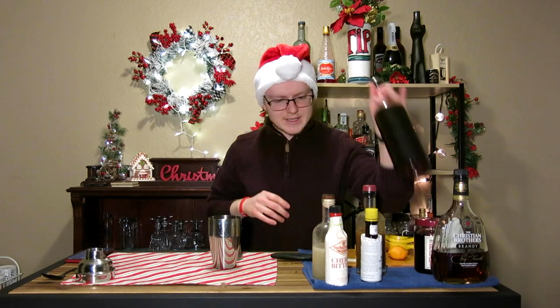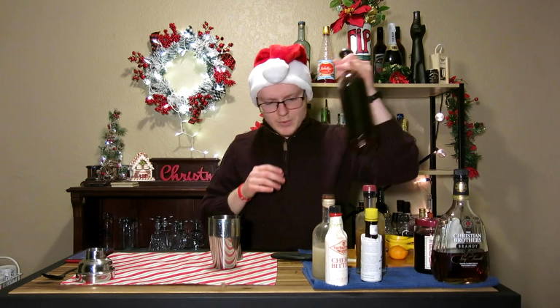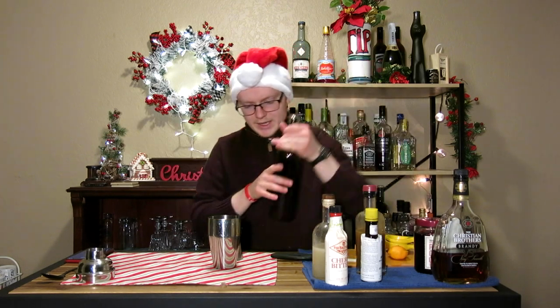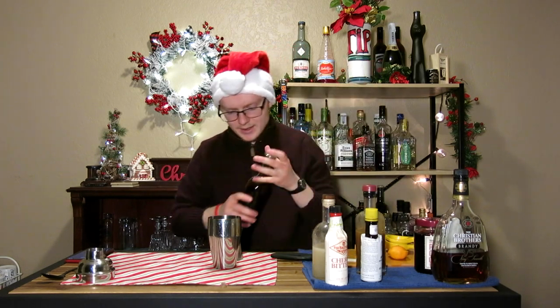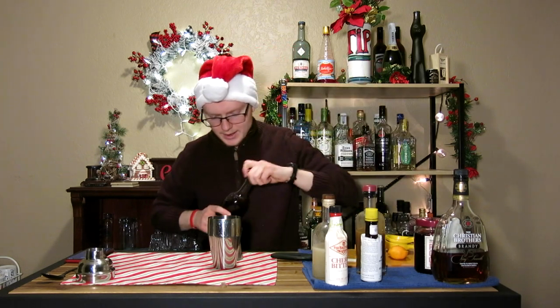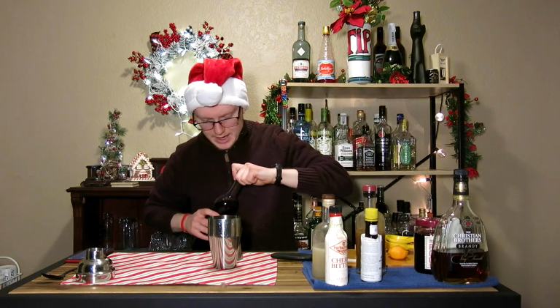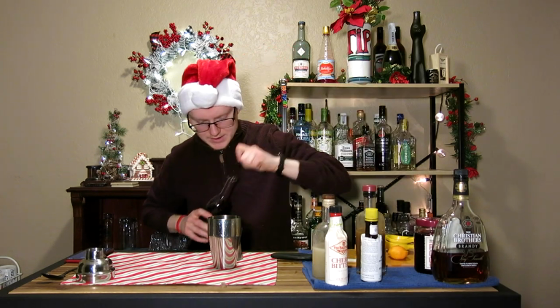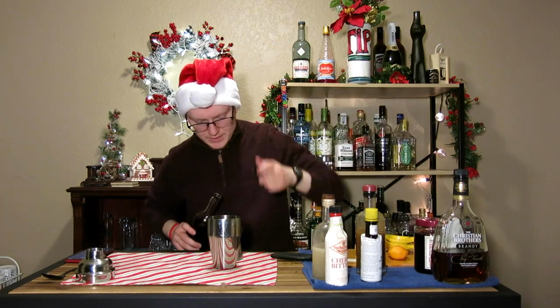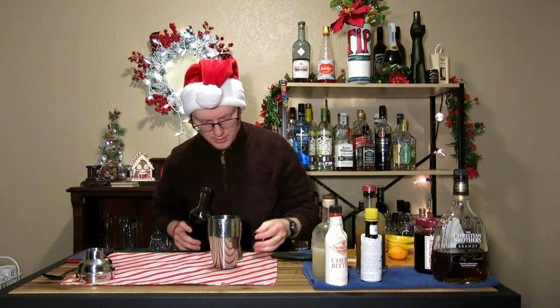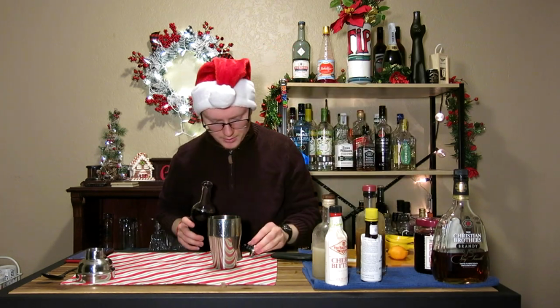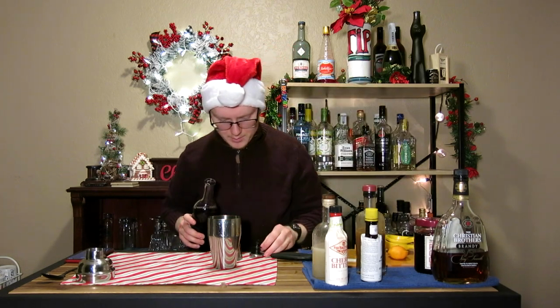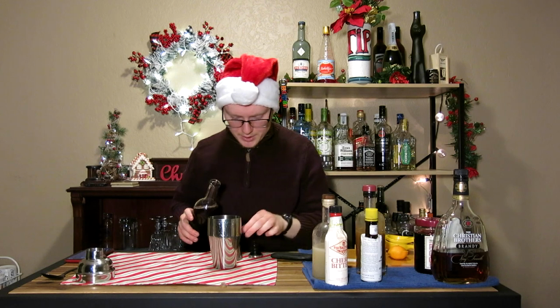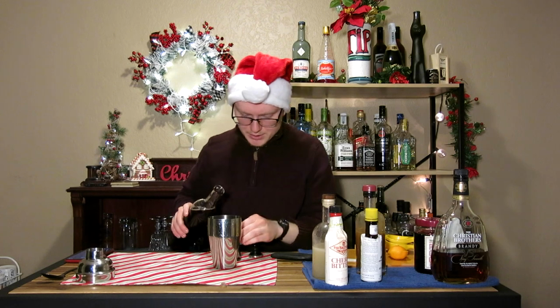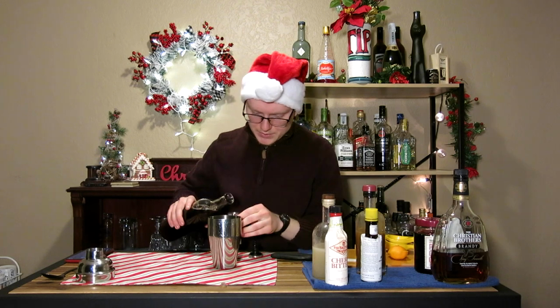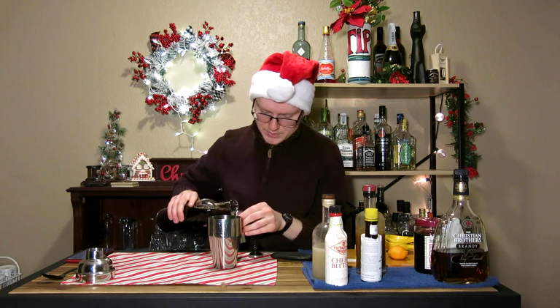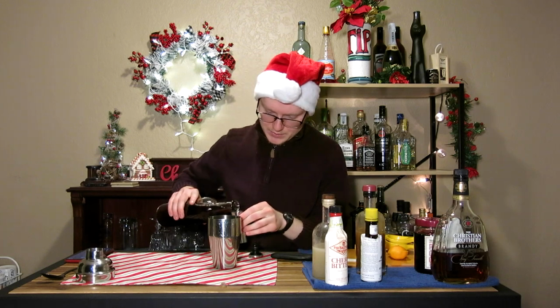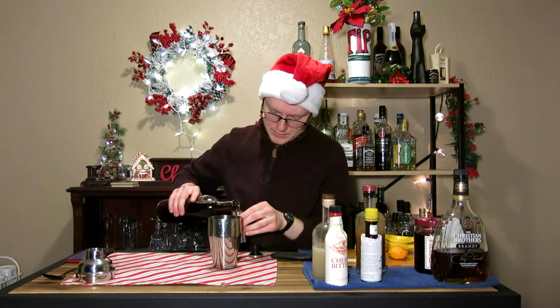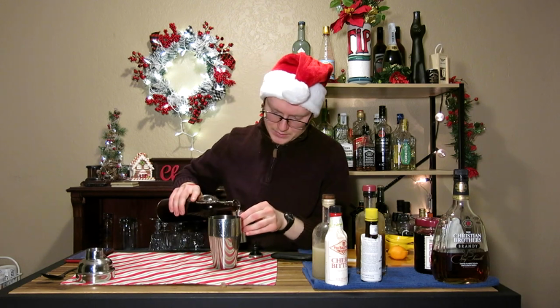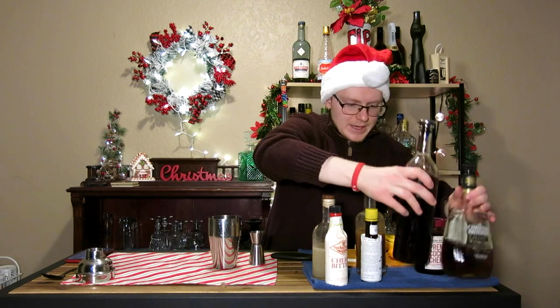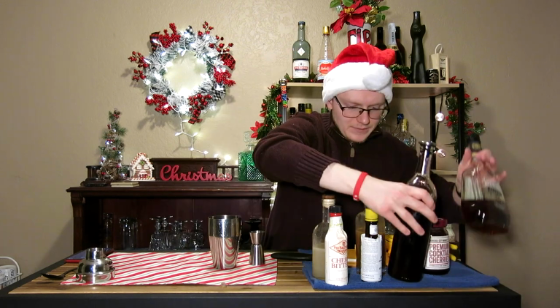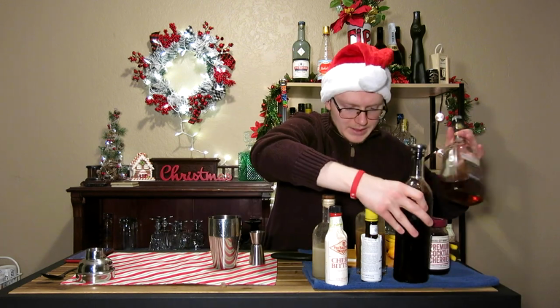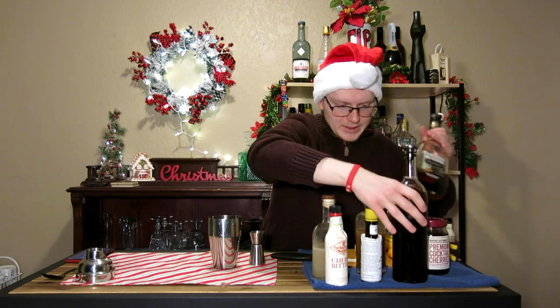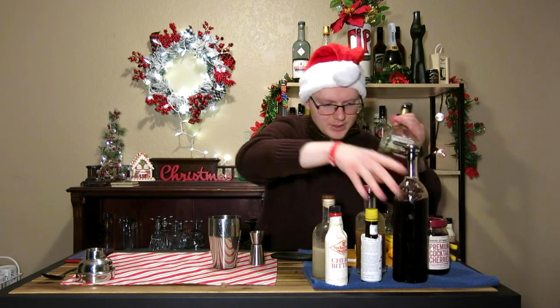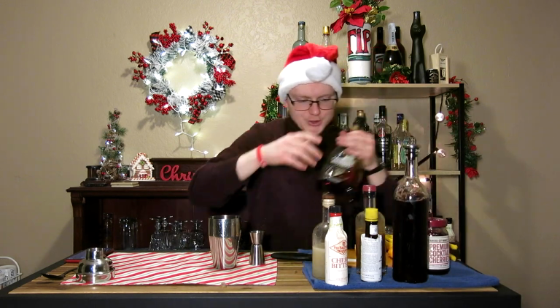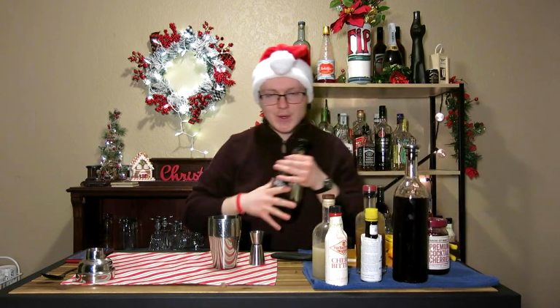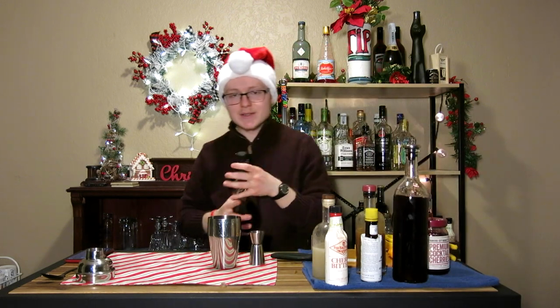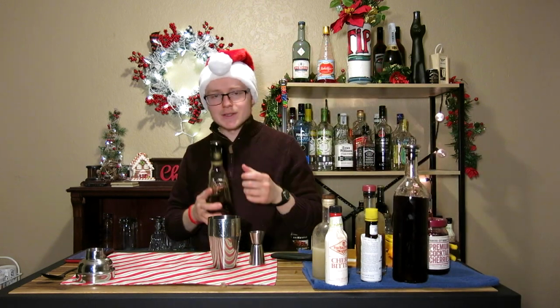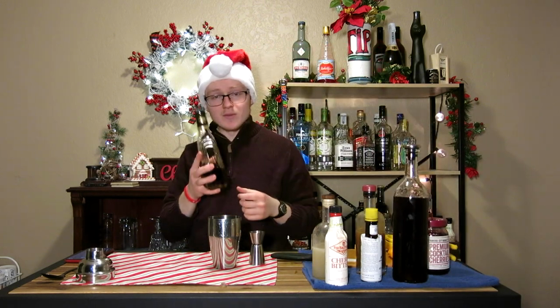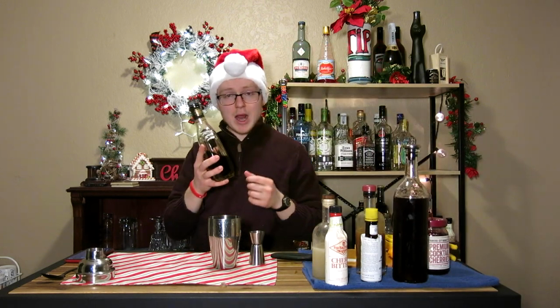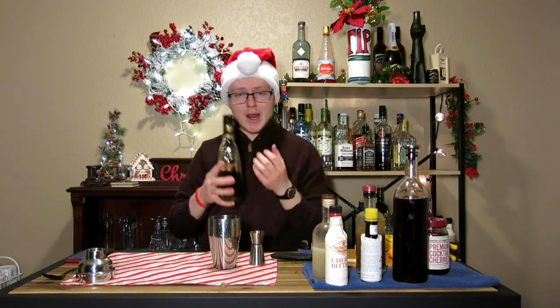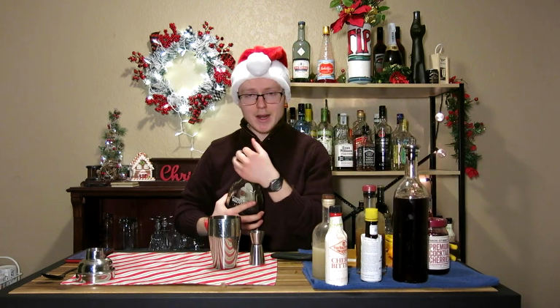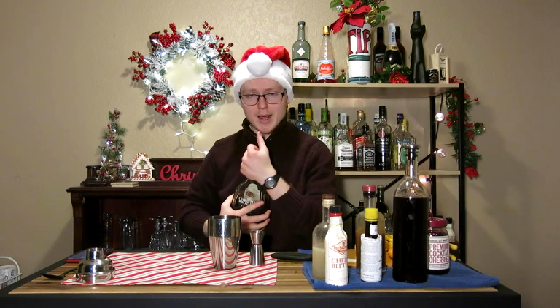Next up, we need an ounce of our cranberry juice. And finally, two ounces of brandy.